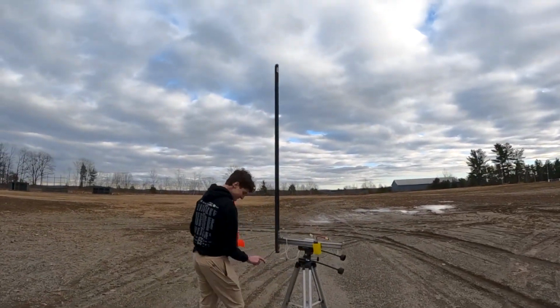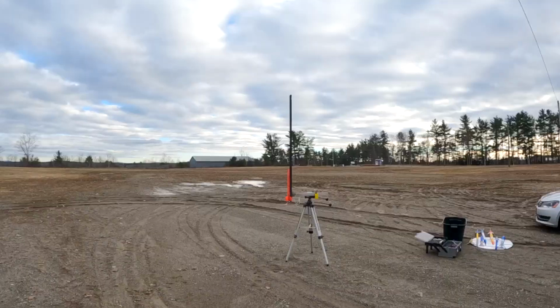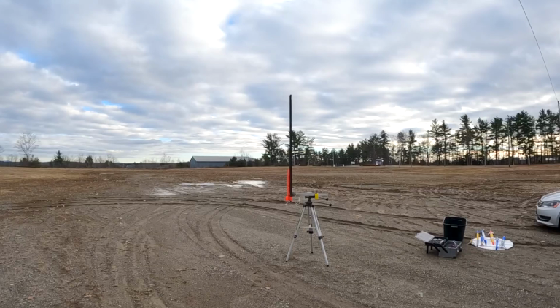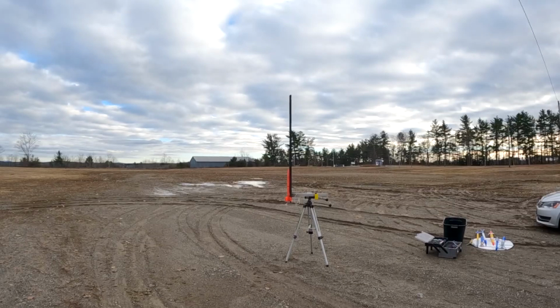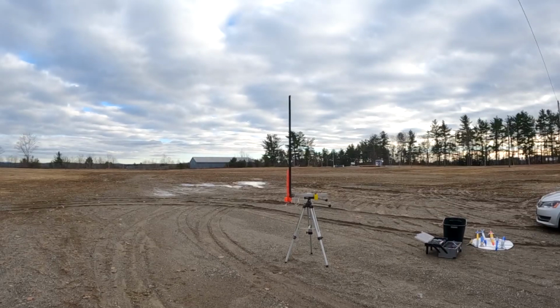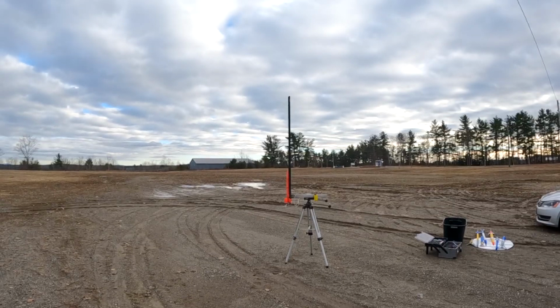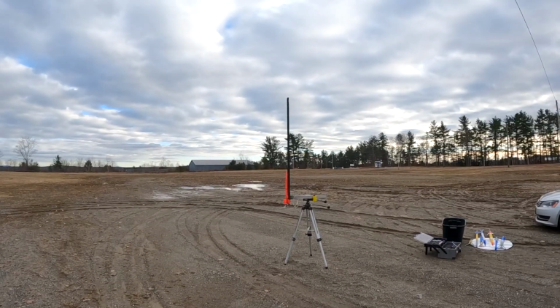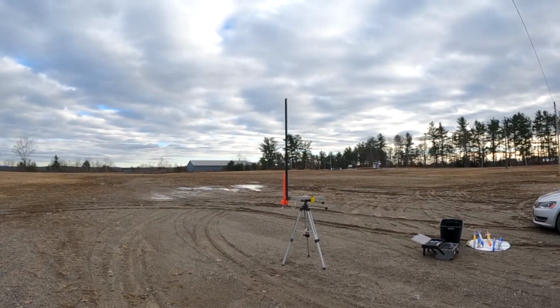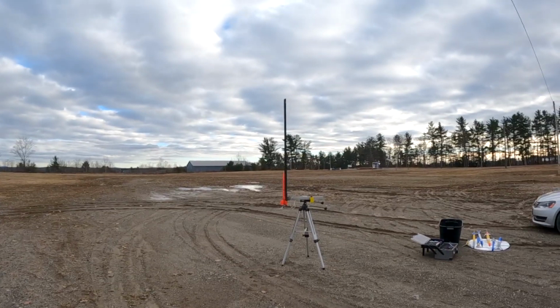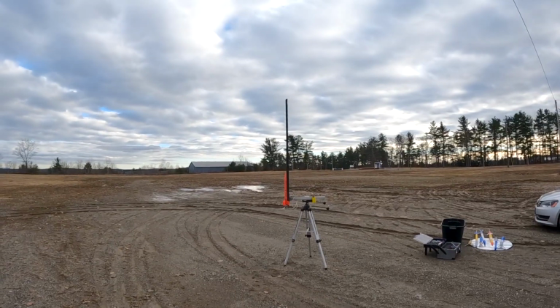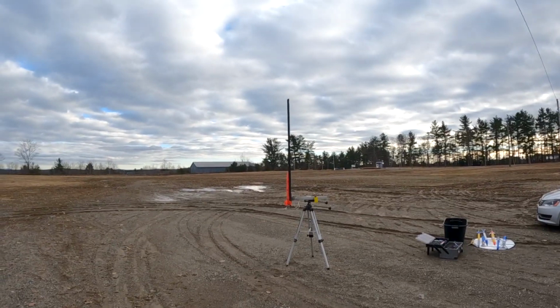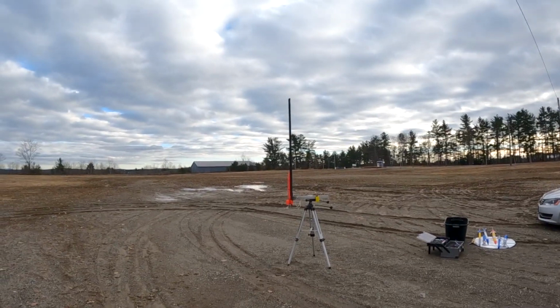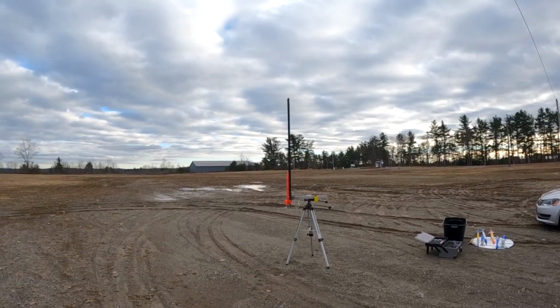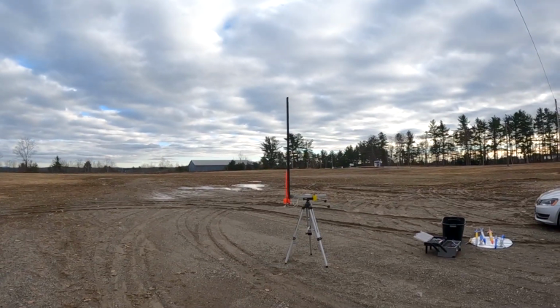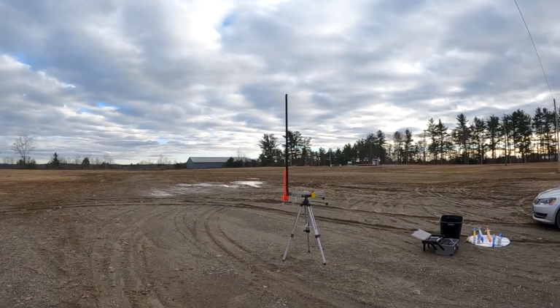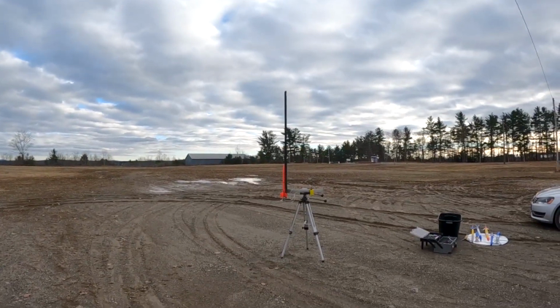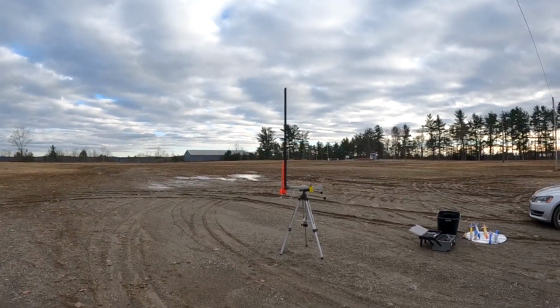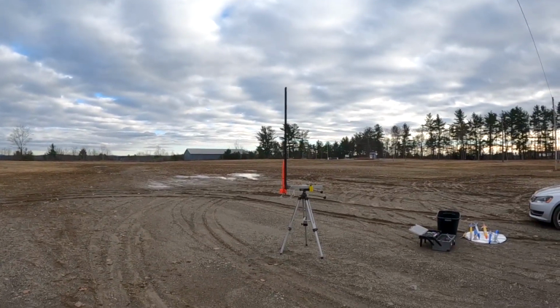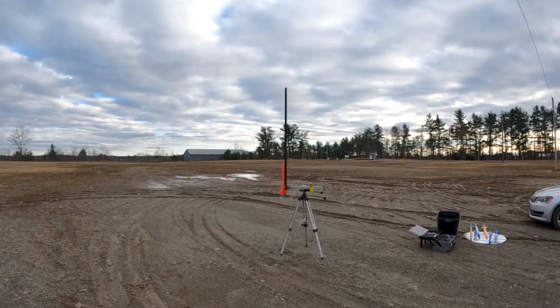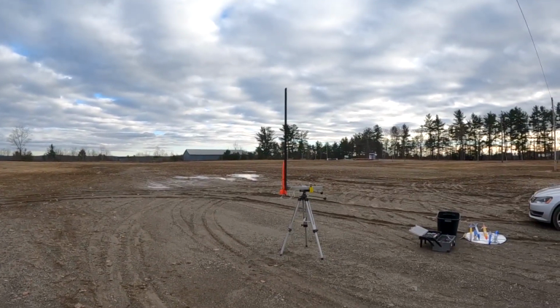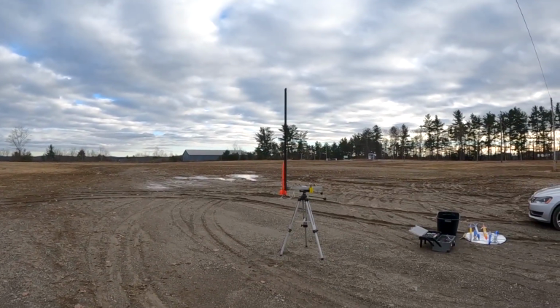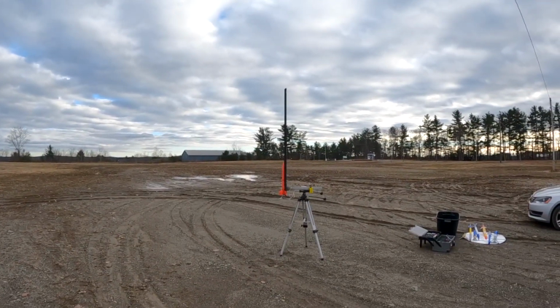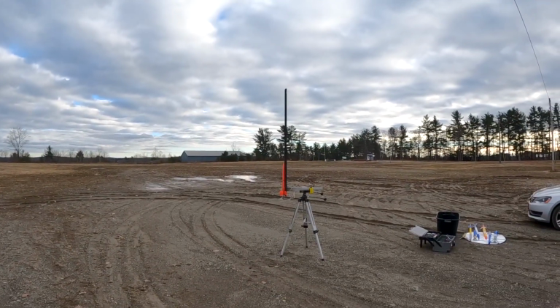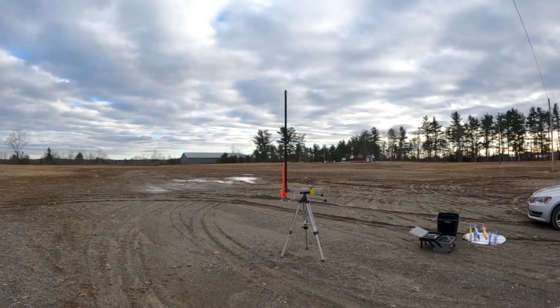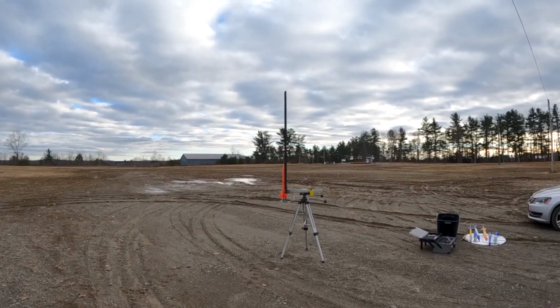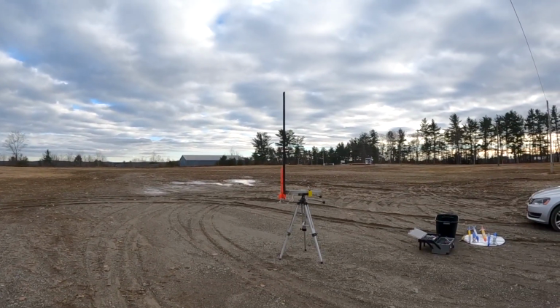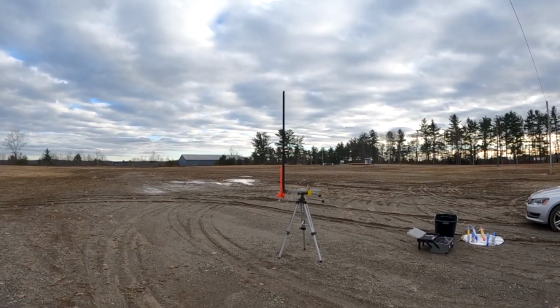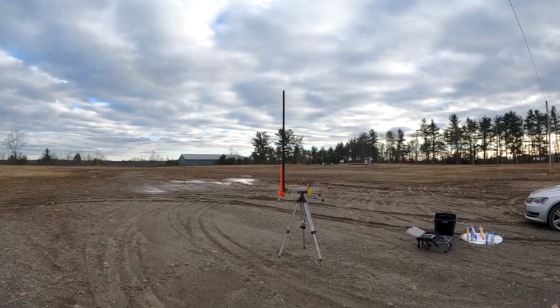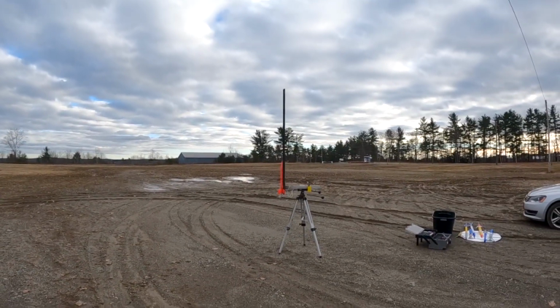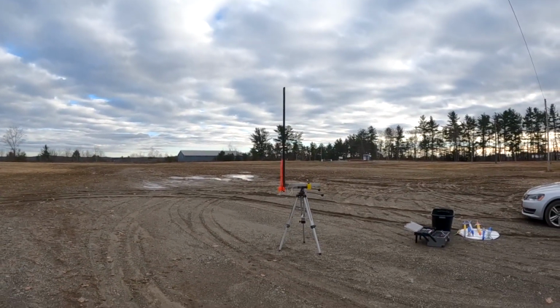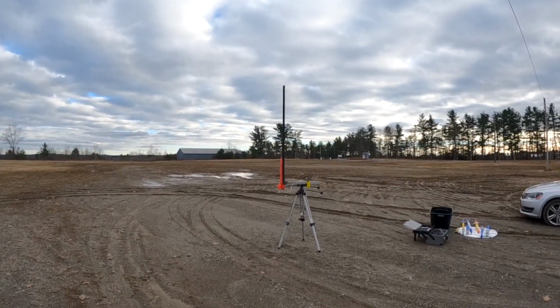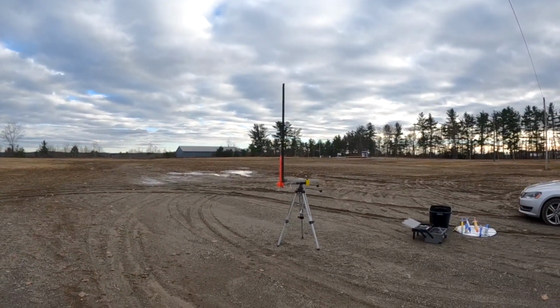Casper-built rocket, second launch. Three, two, one.